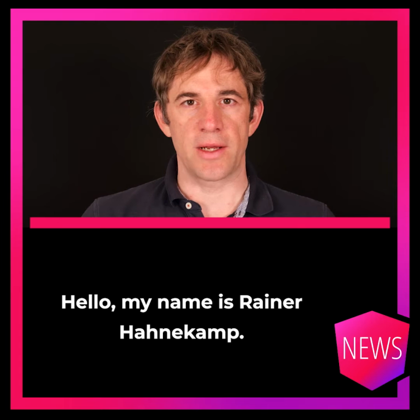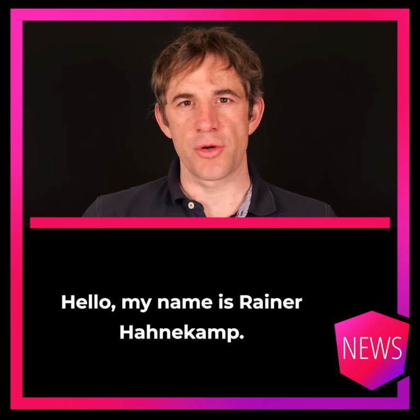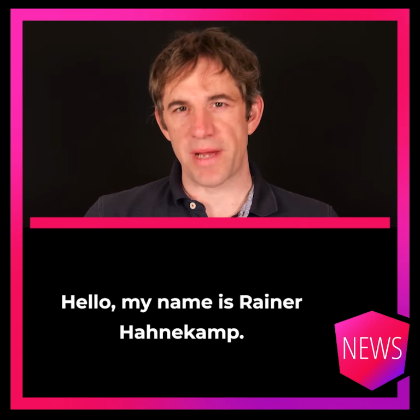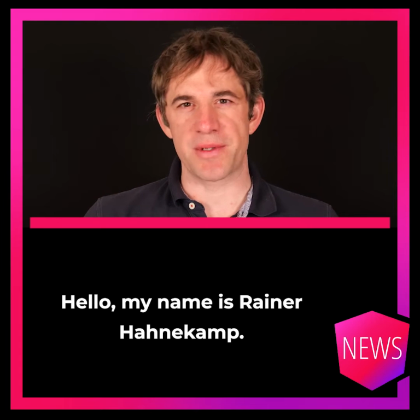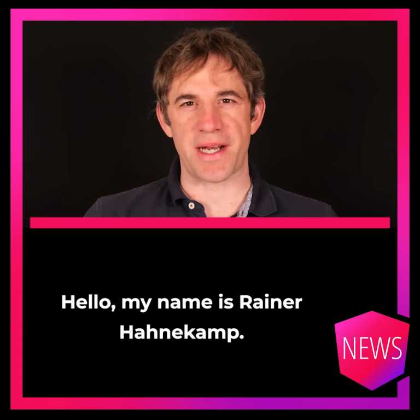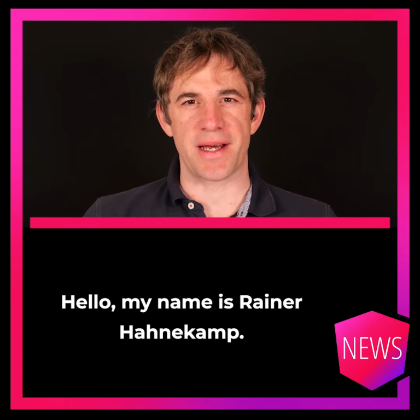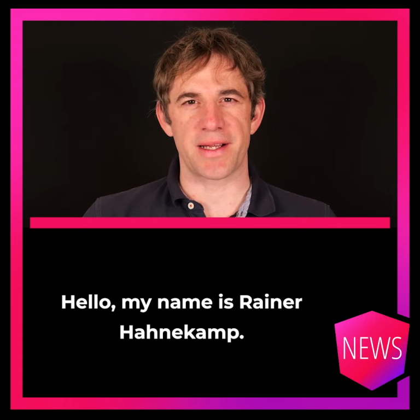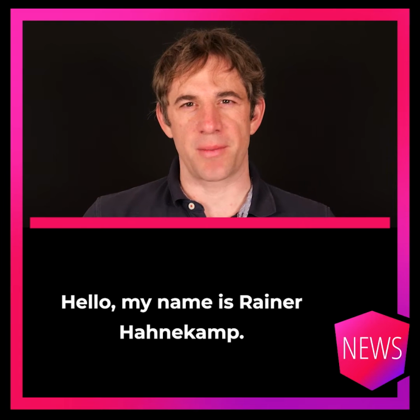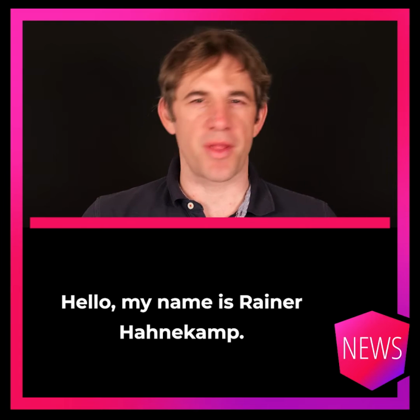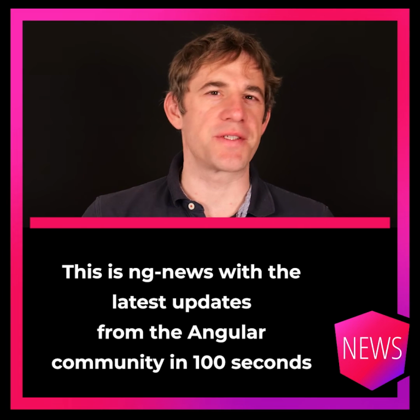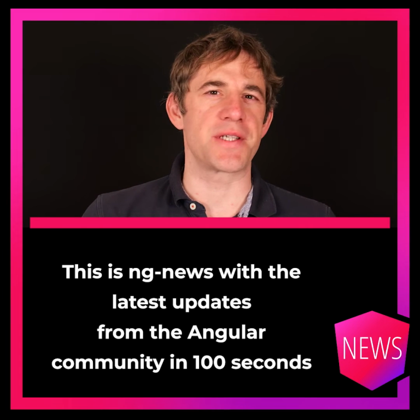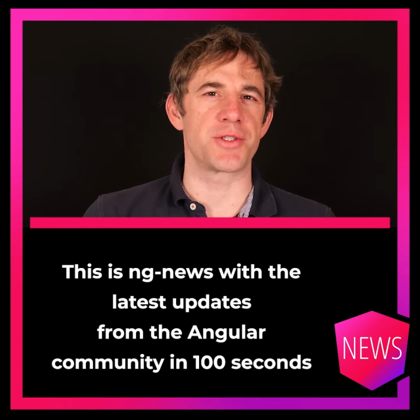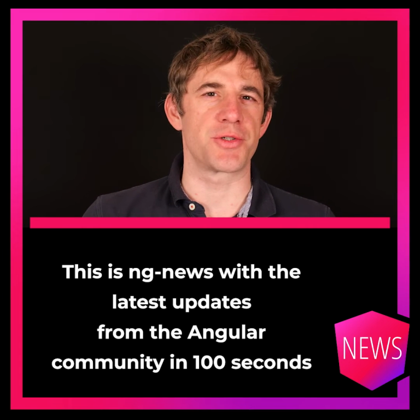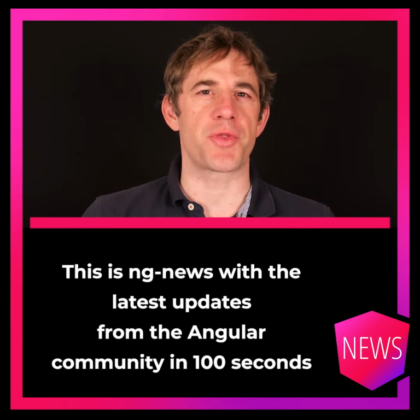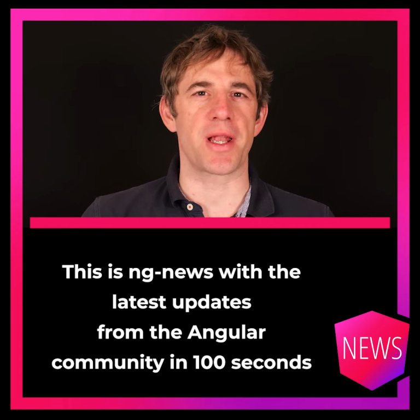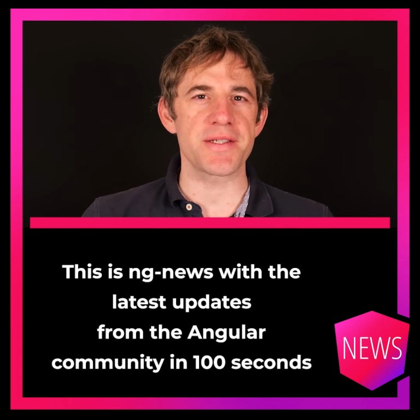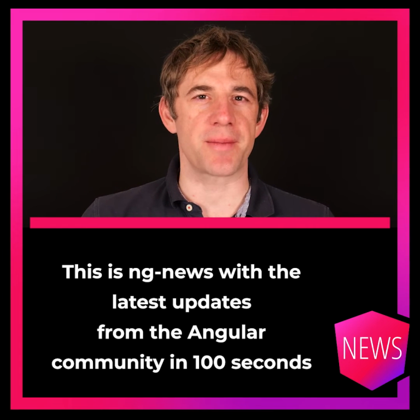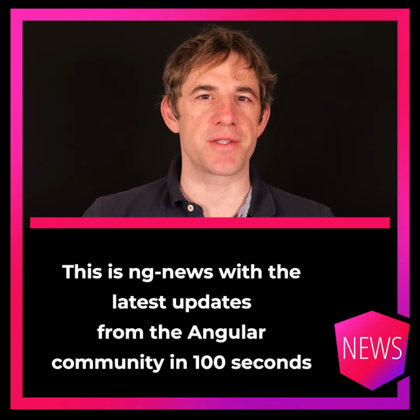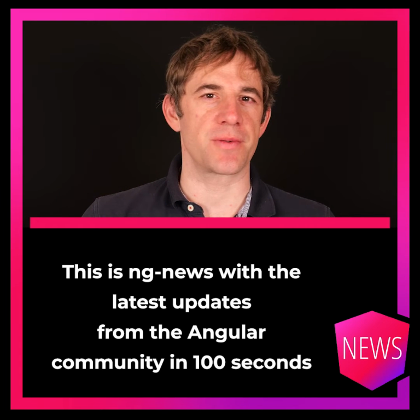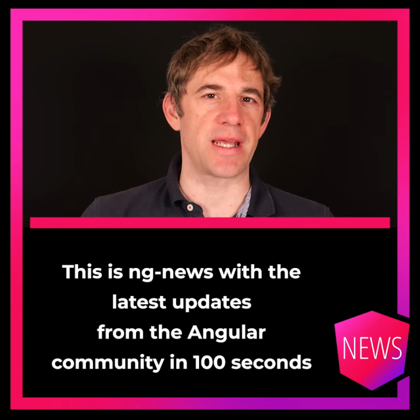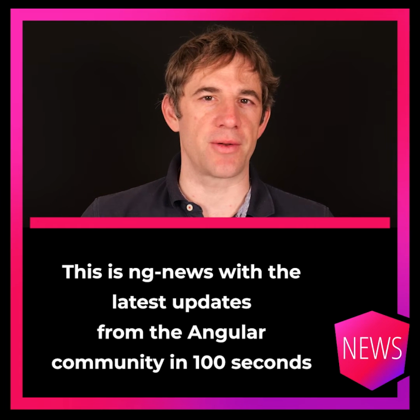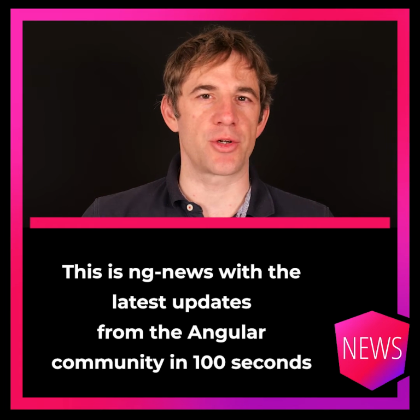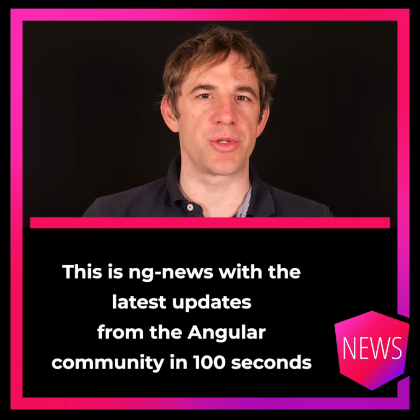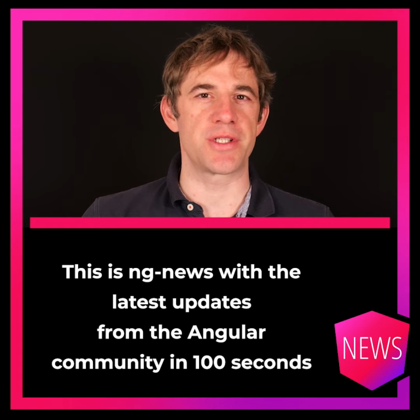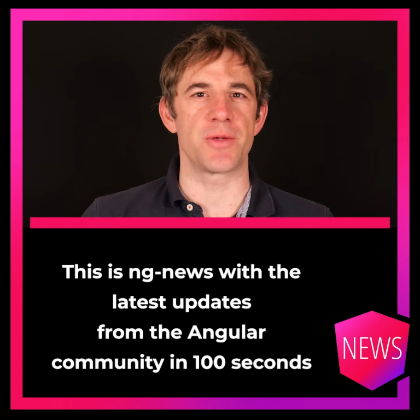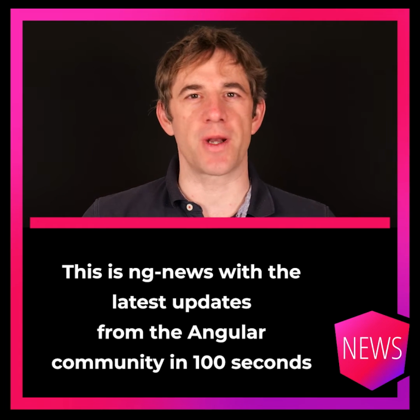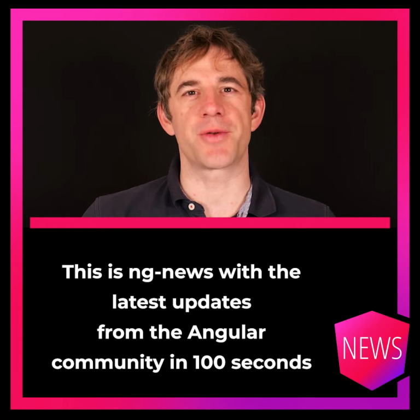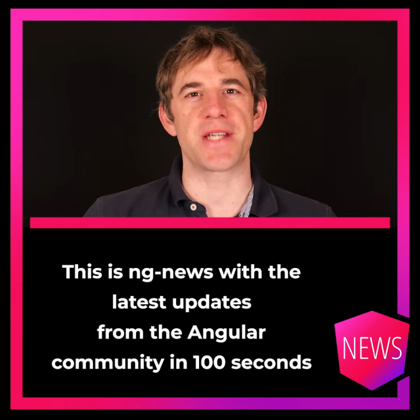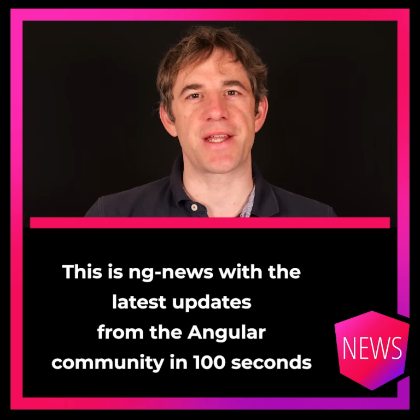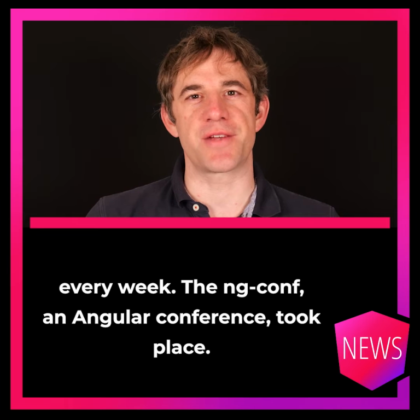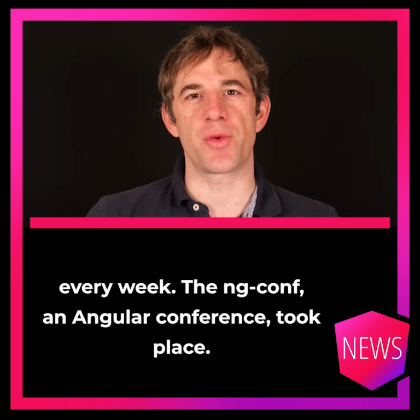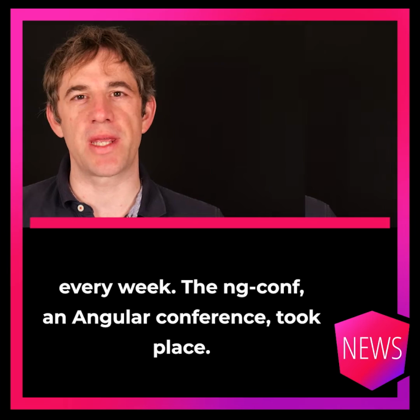Hello, my name is Rainer Hanekamp. This is Engin News with the latest updates from the Angular community in 100 seconds every week.